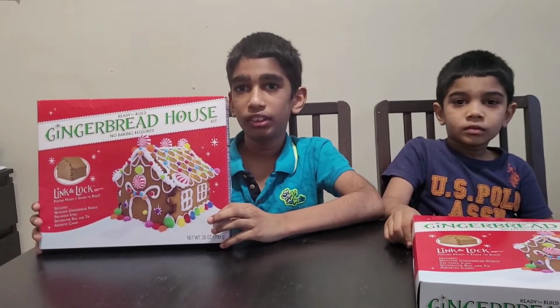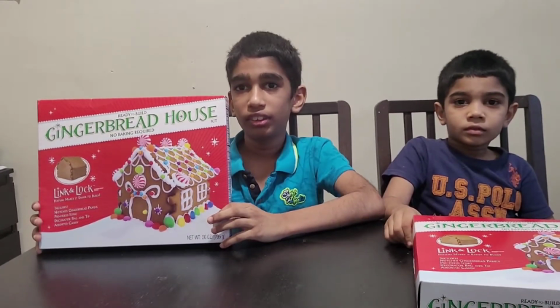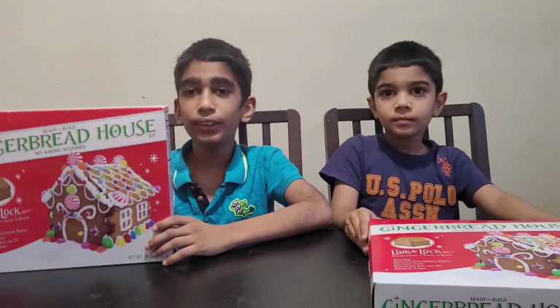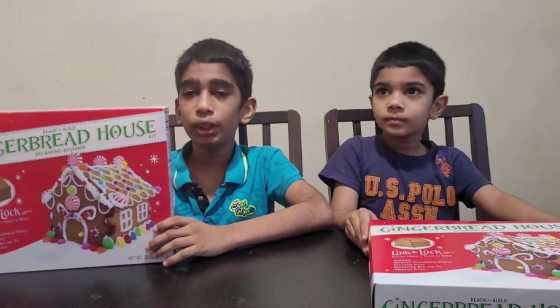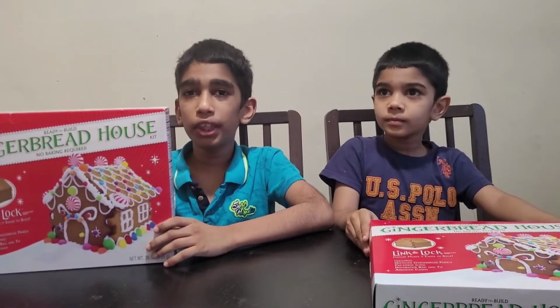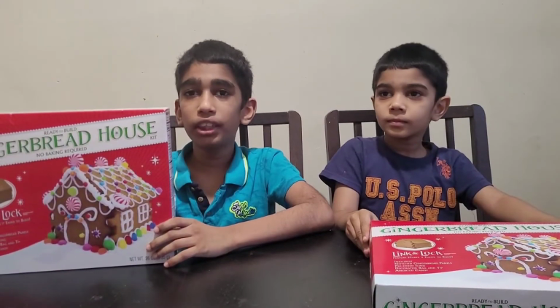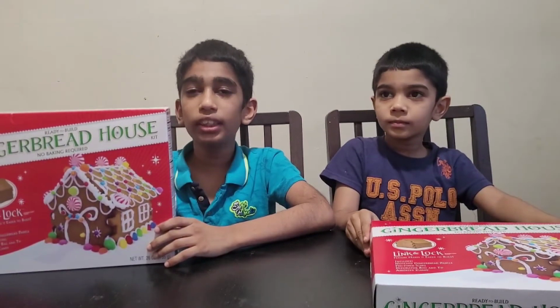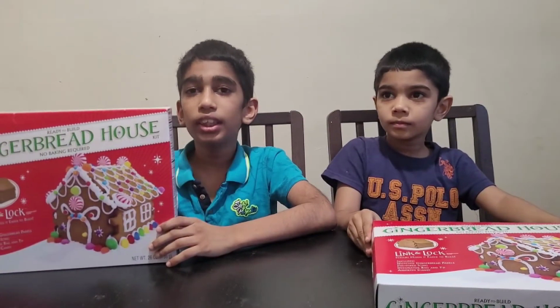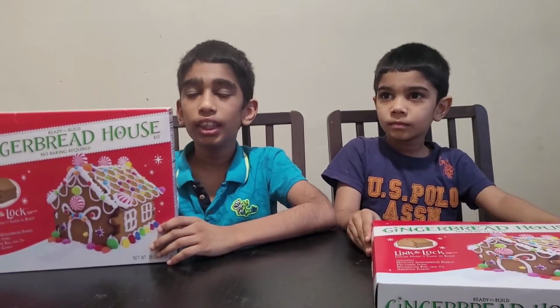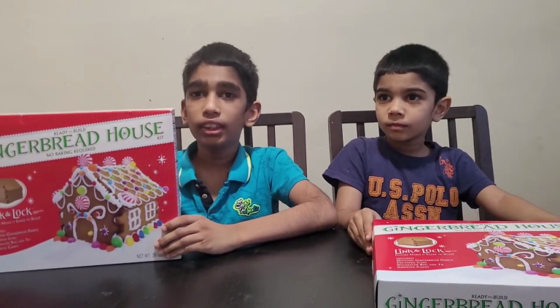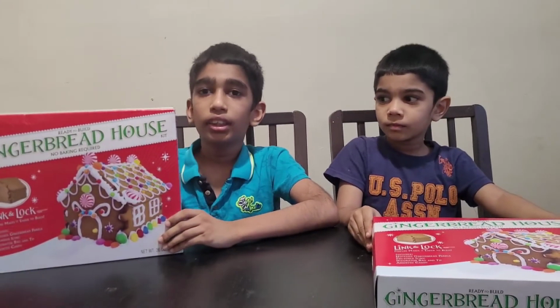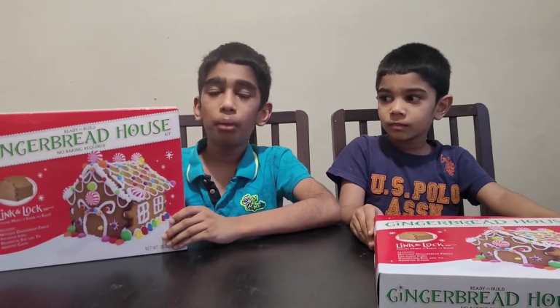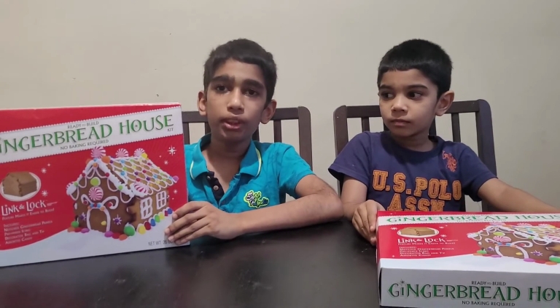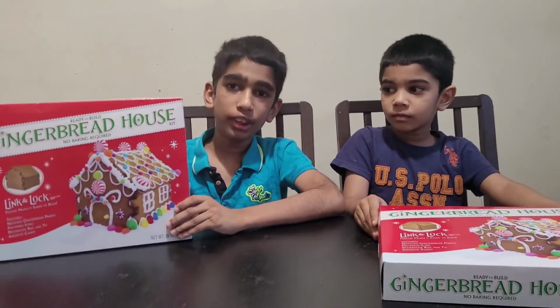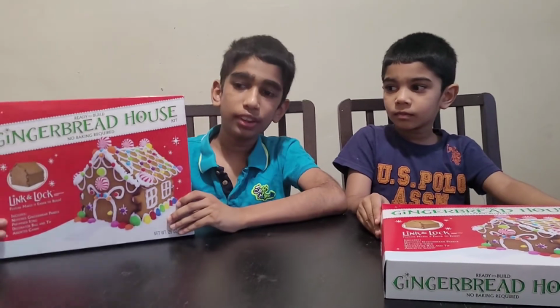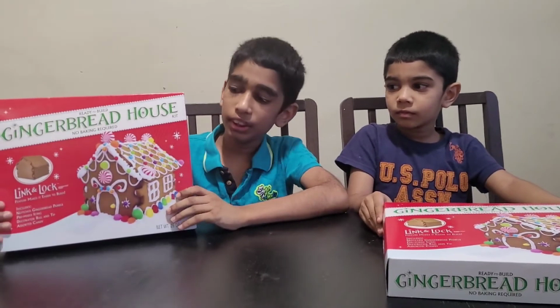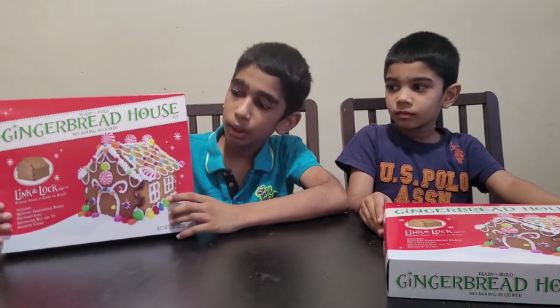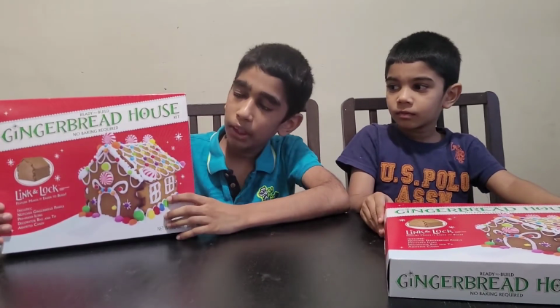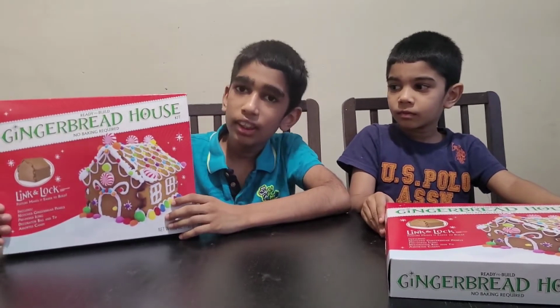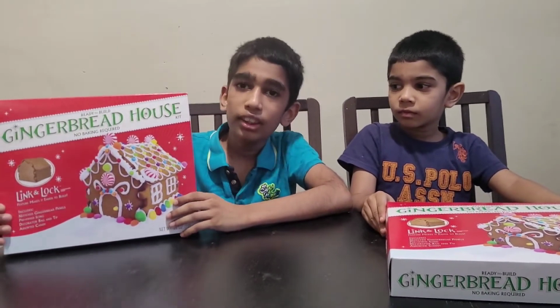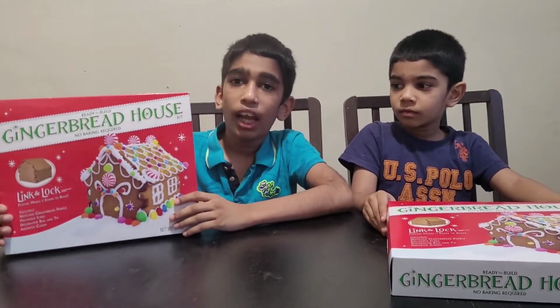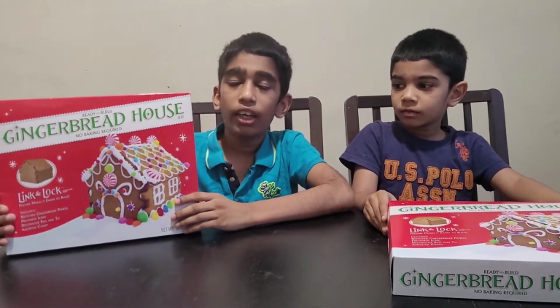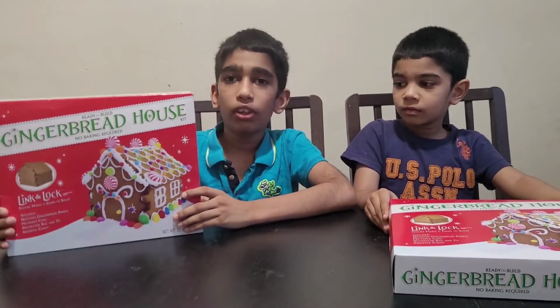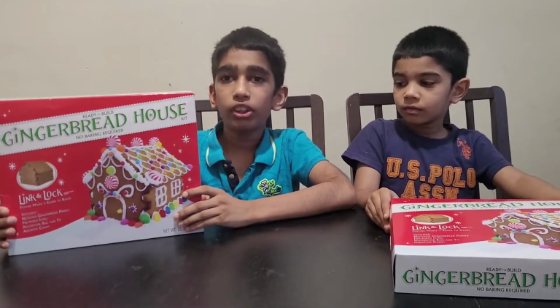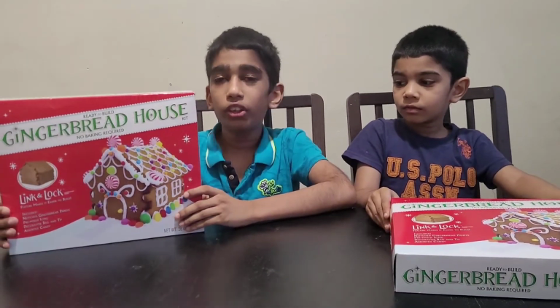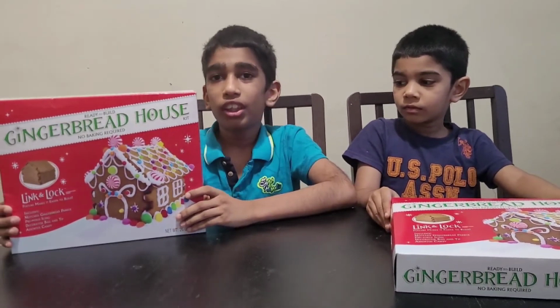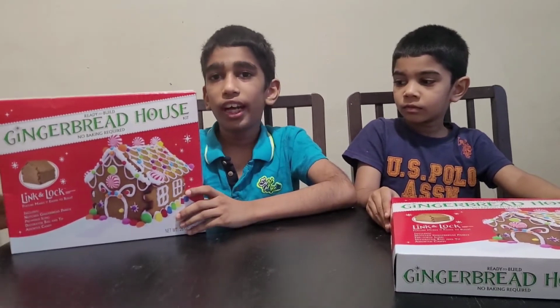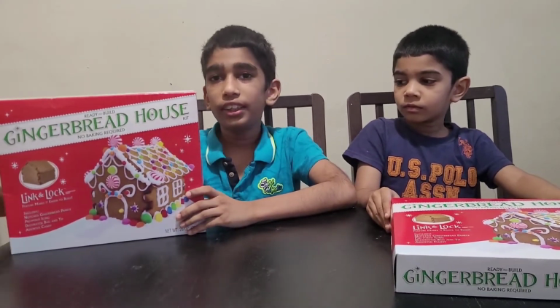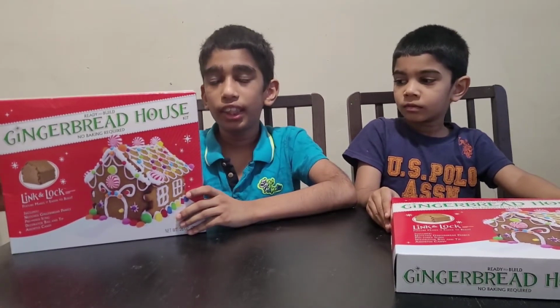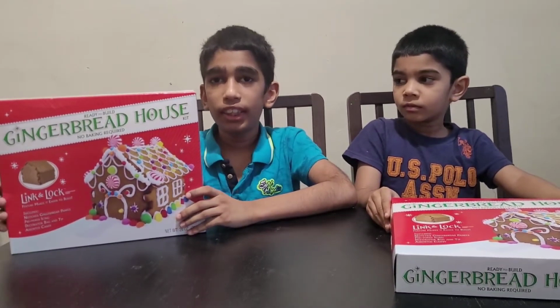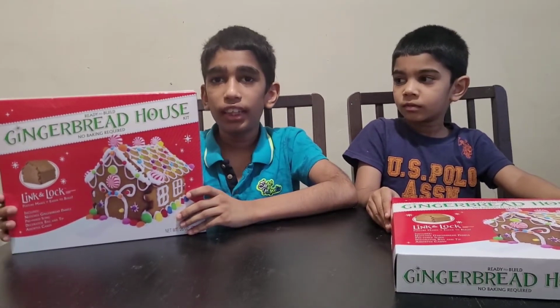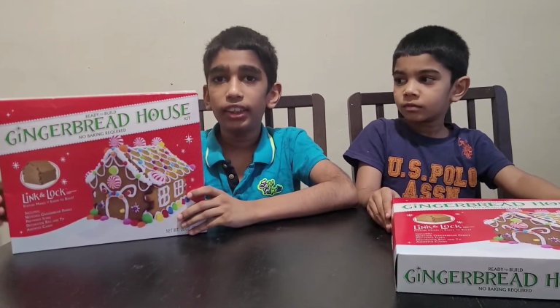This gingerbread kit comes with gingerbread and also icing and candies.